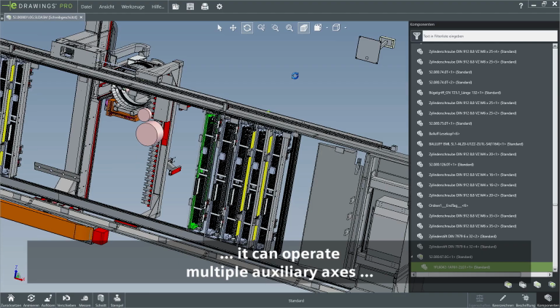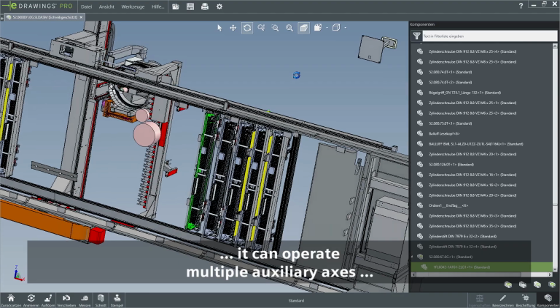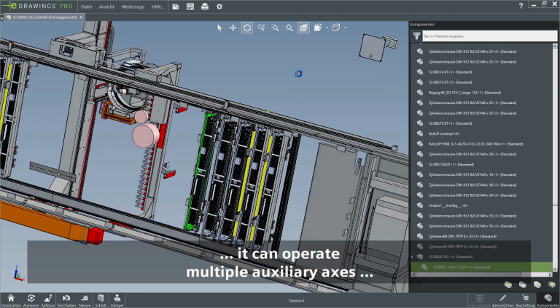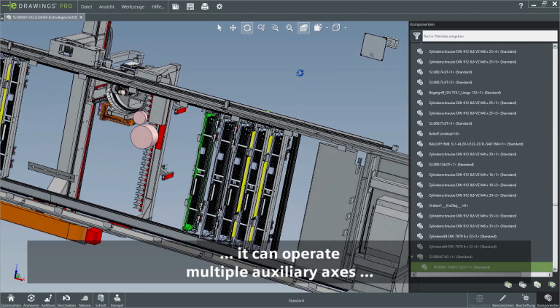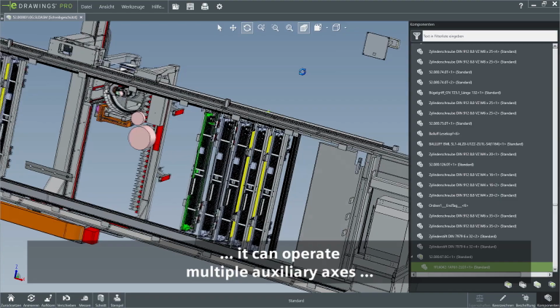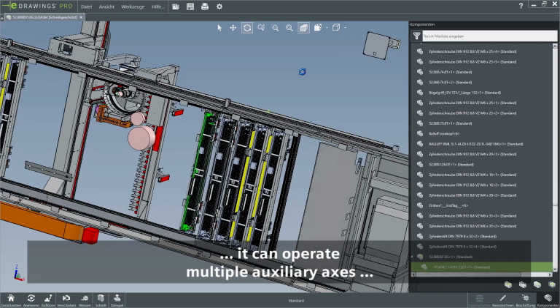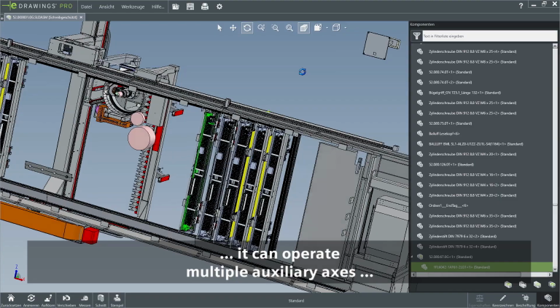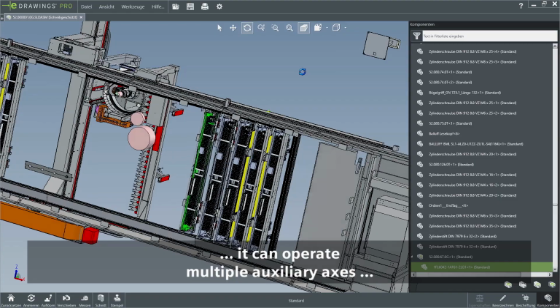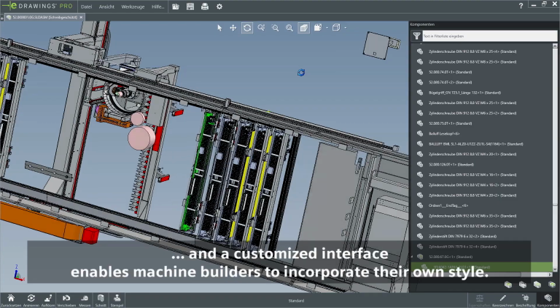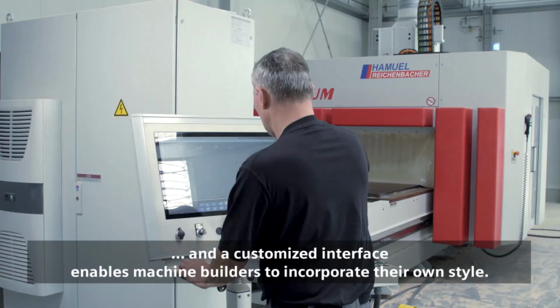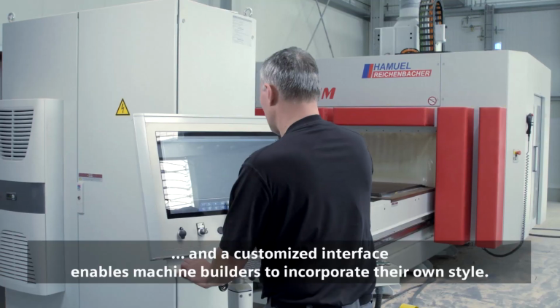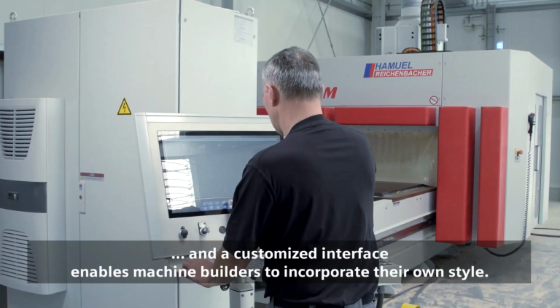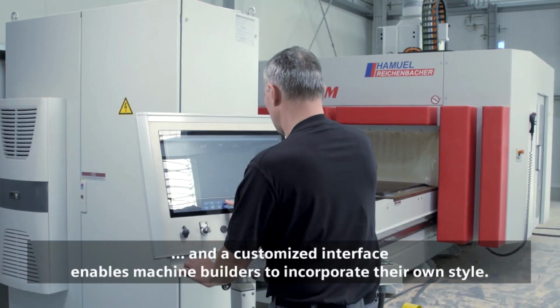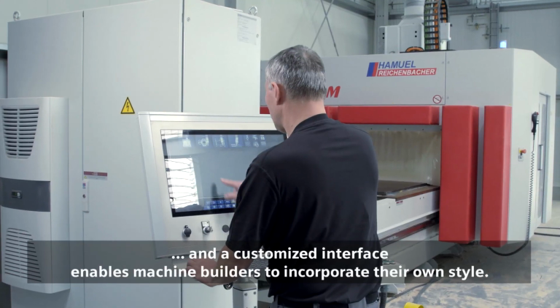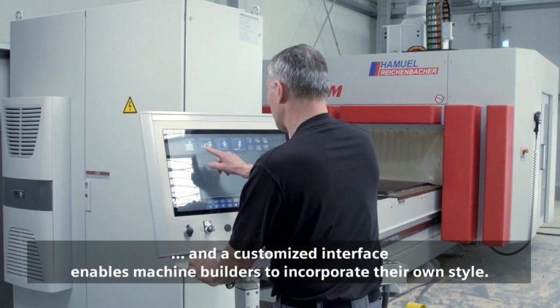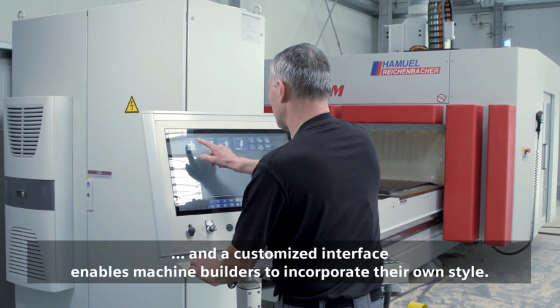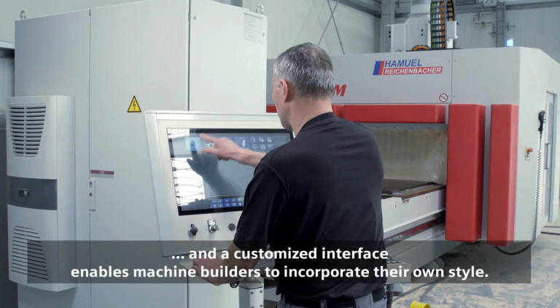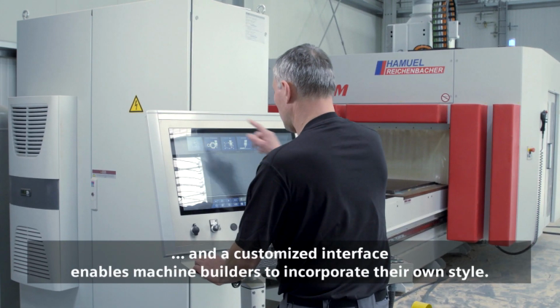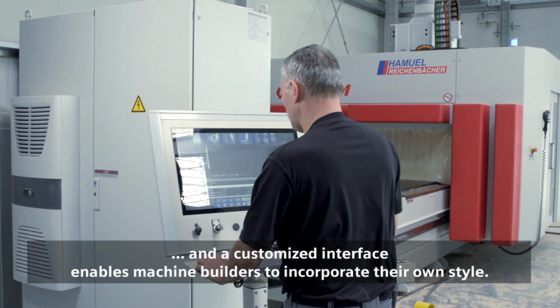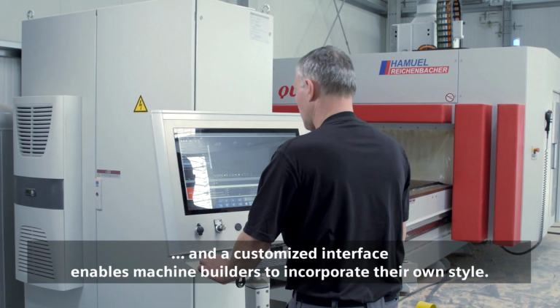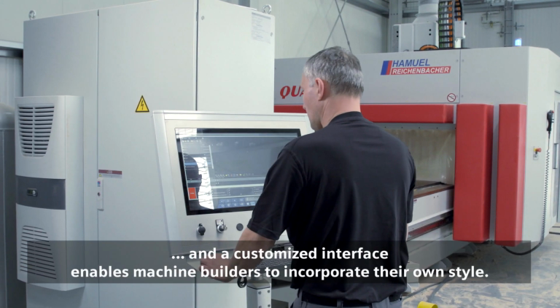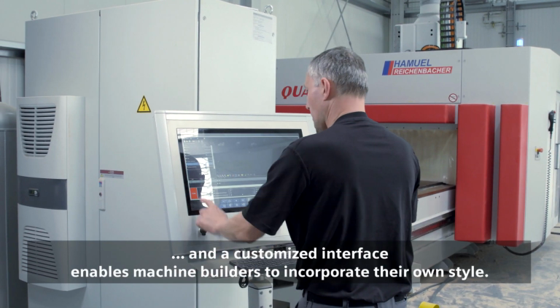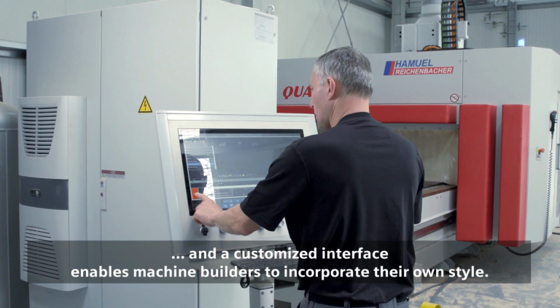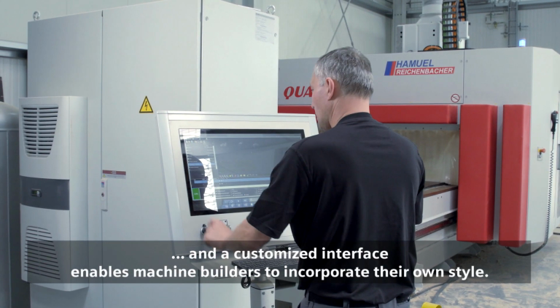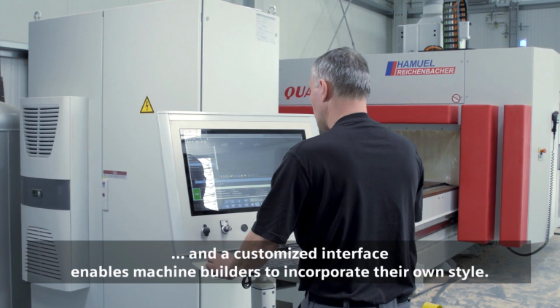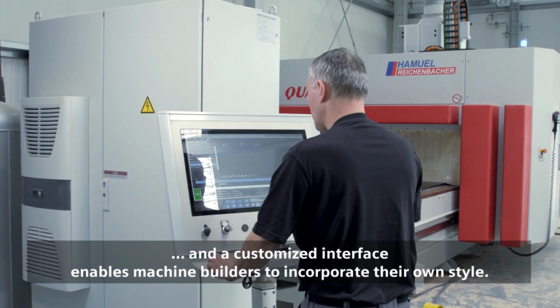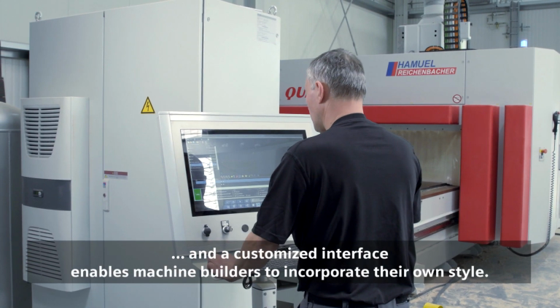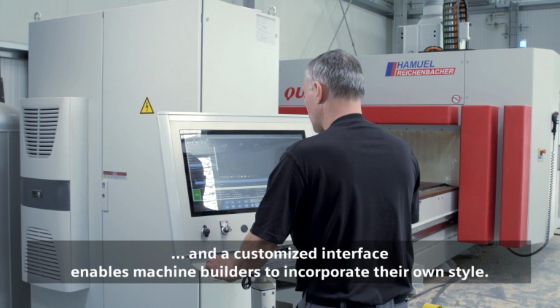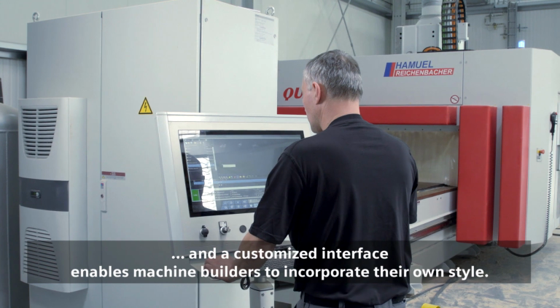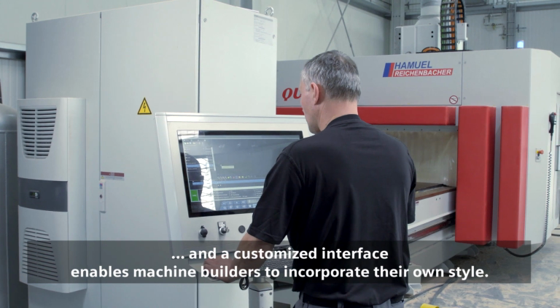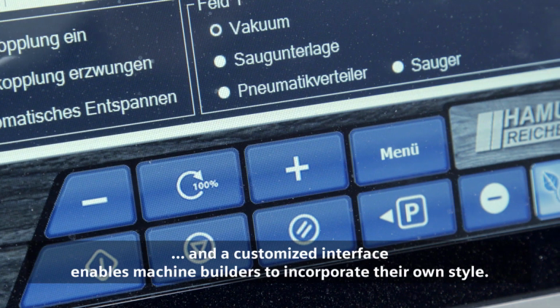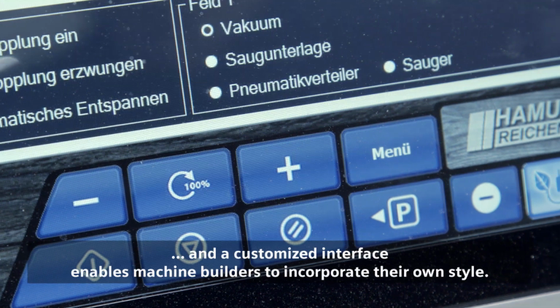It can operate multiple auxiliary axes, and a customized interface enables machine builders to incorporate their own style.